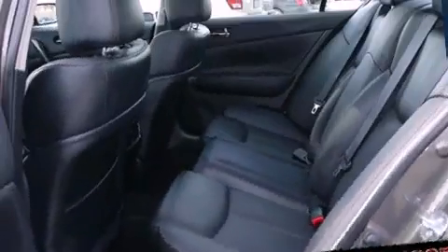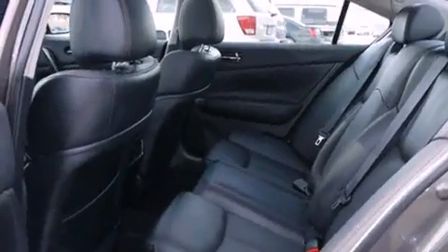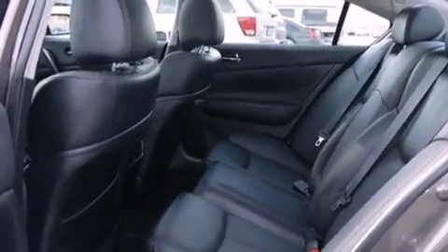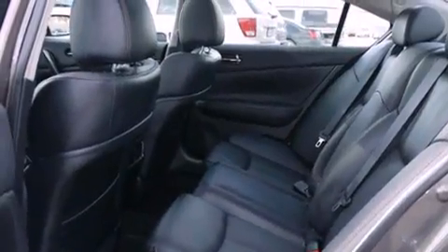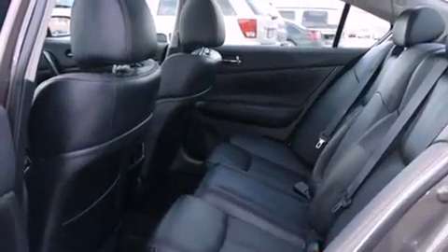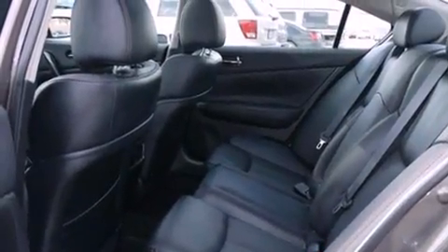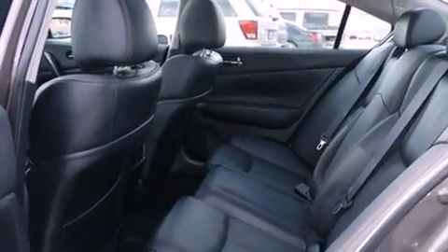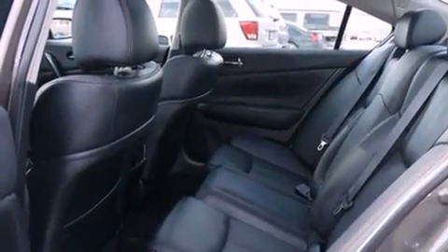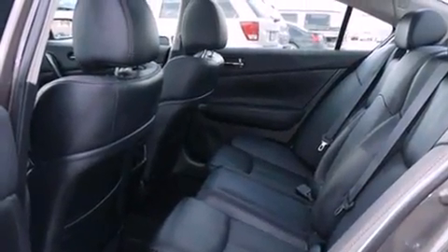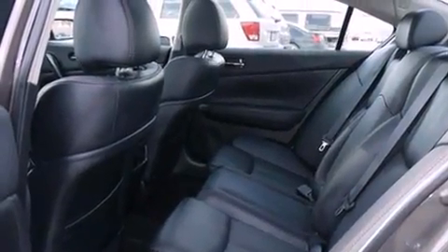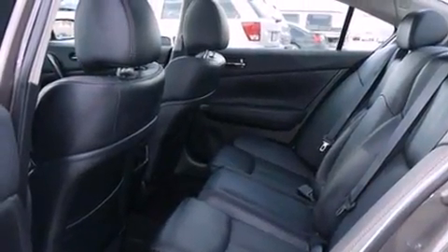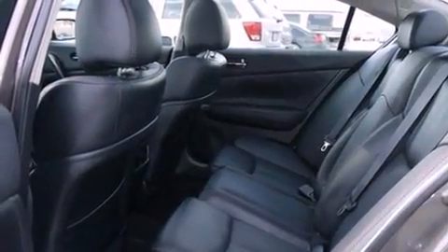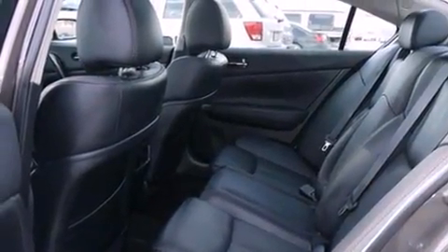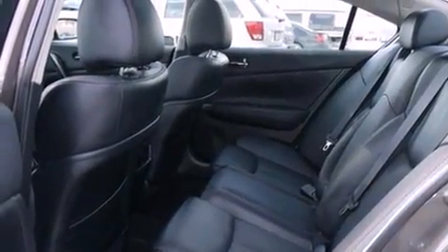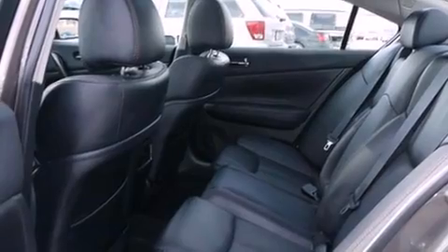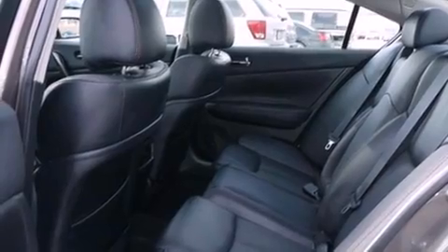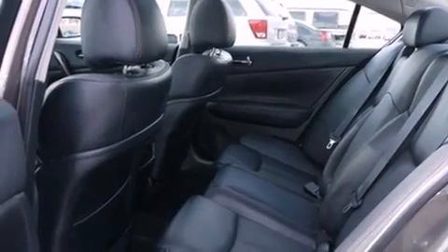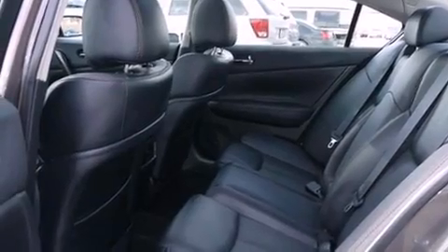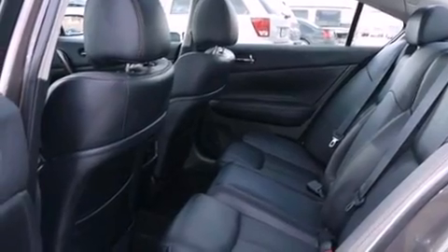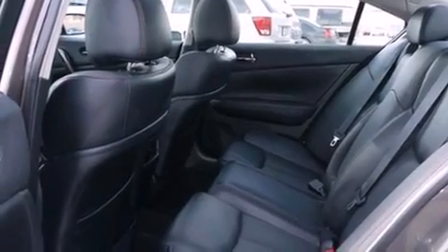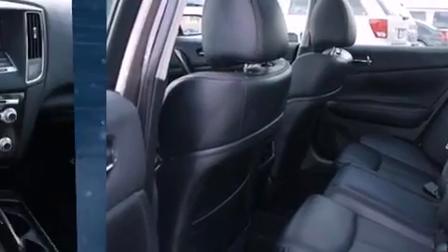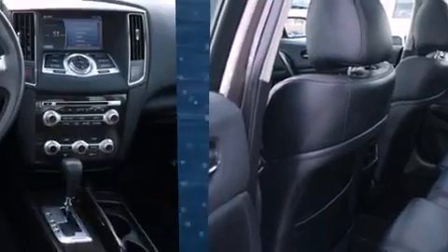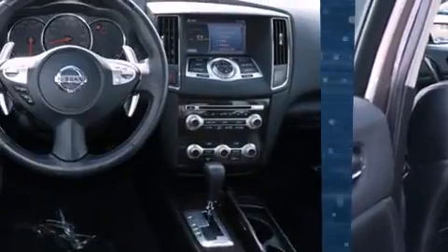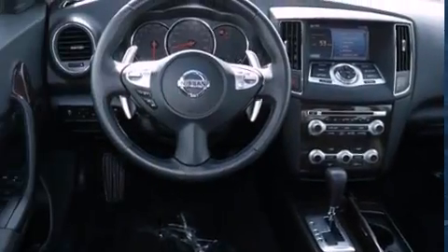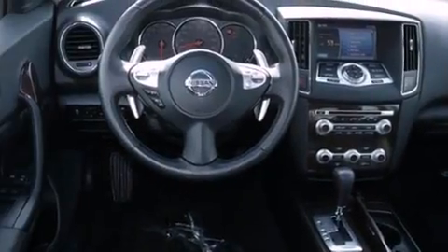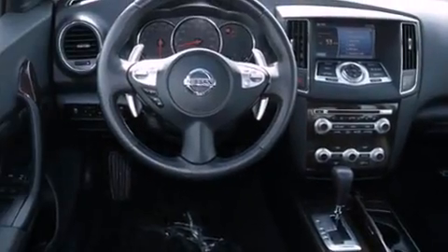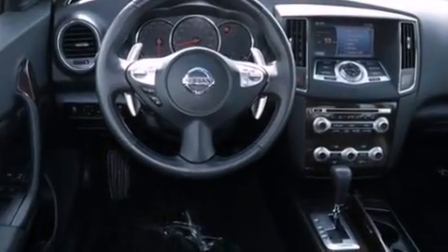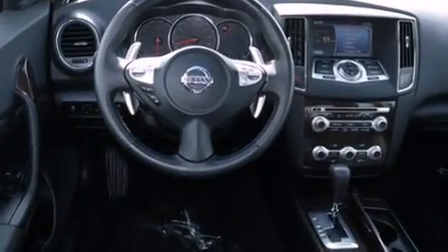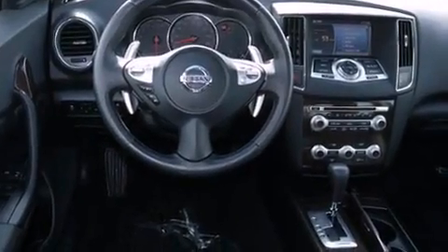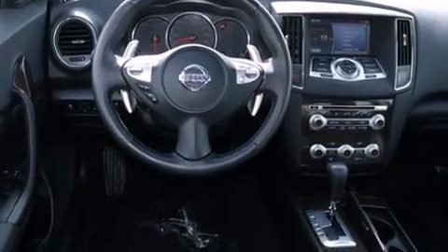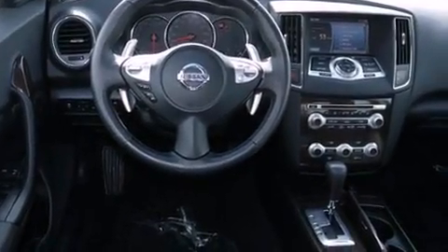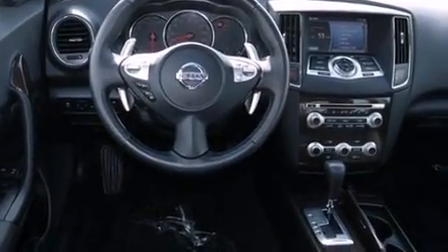Under the hood, you'll find a six-cylinder engine with more than 270 horsepower, providing a smooth and predictable driving experience.